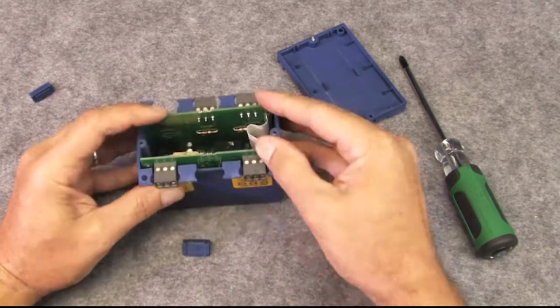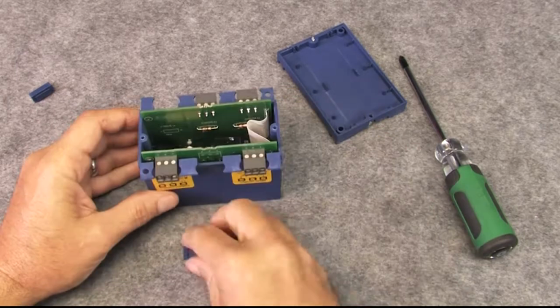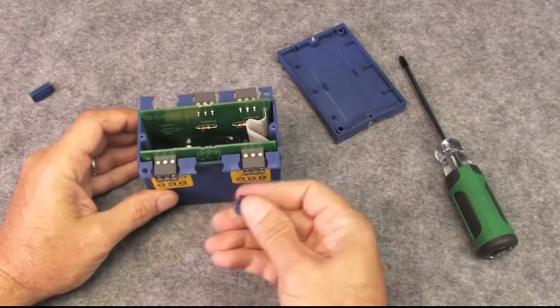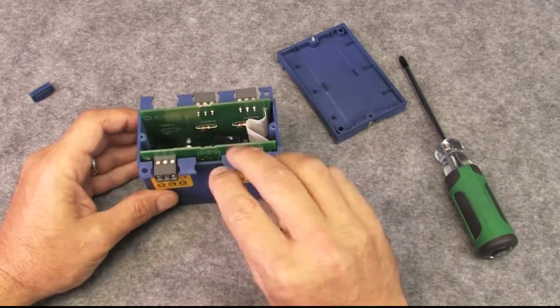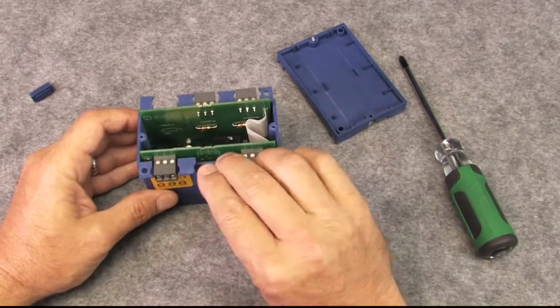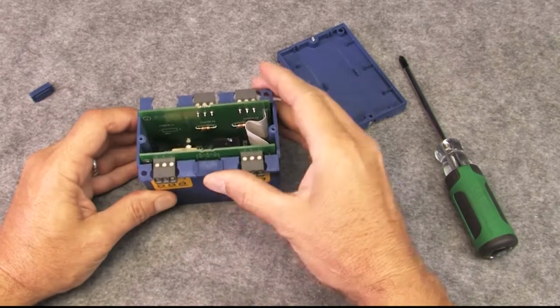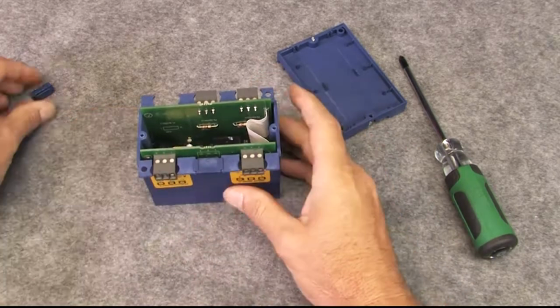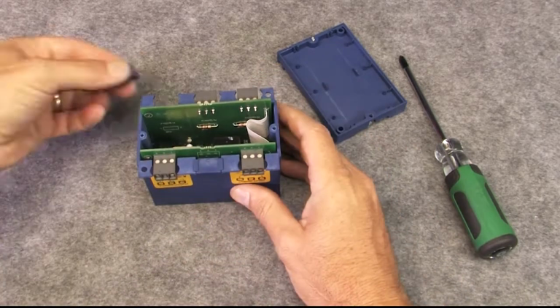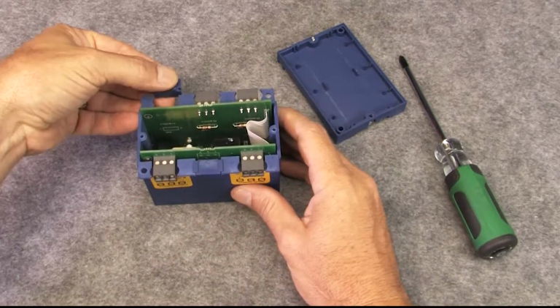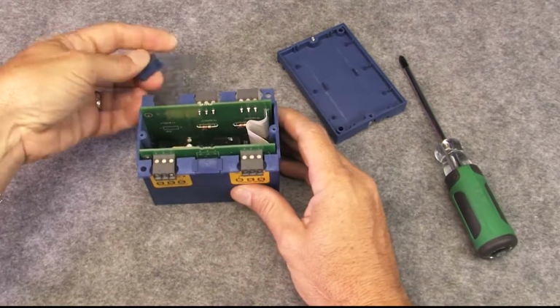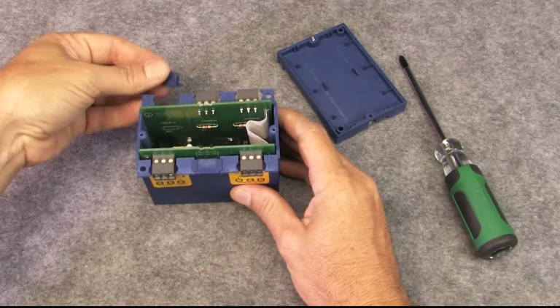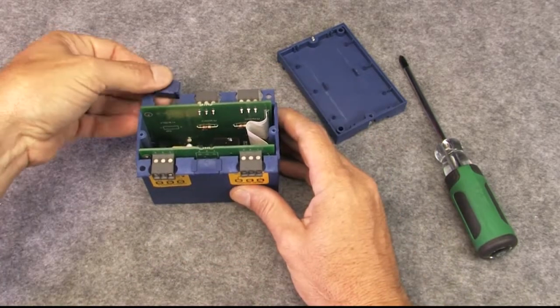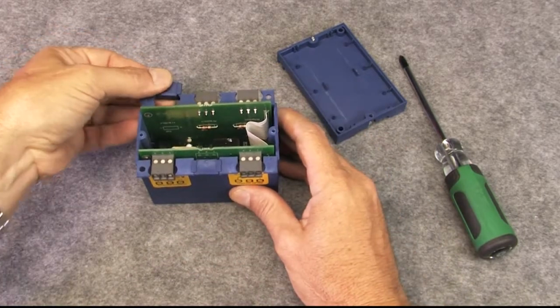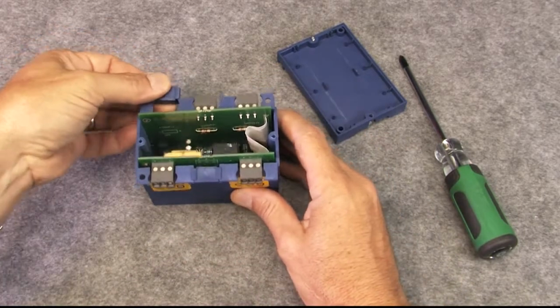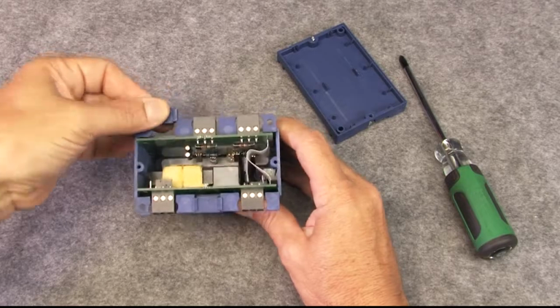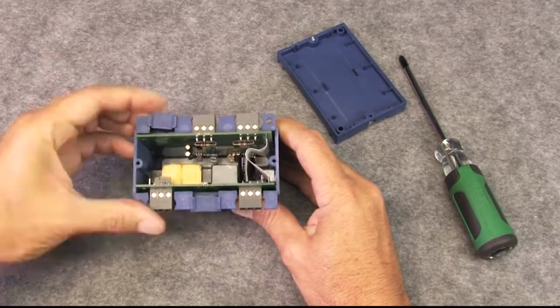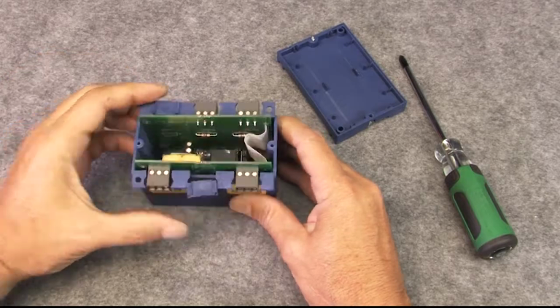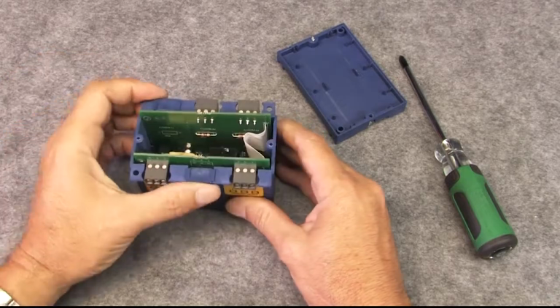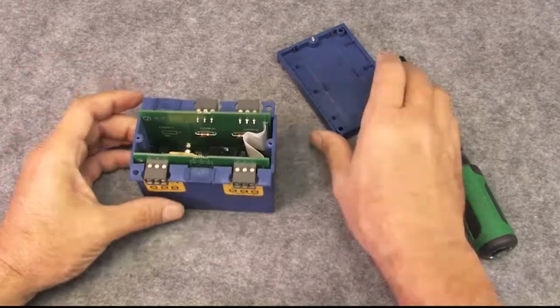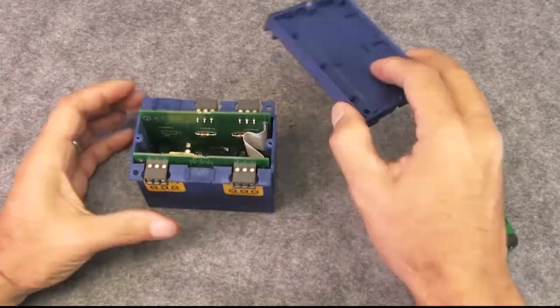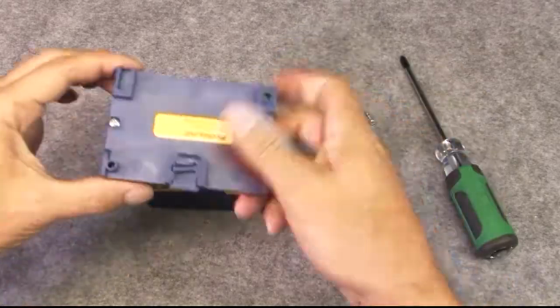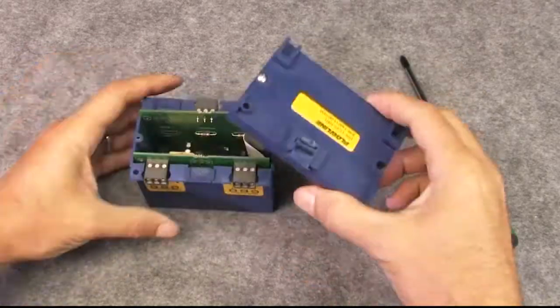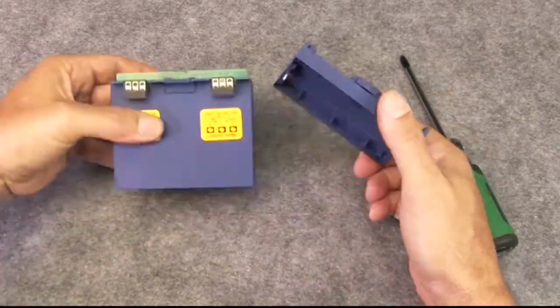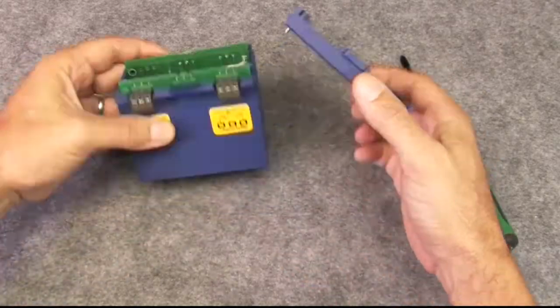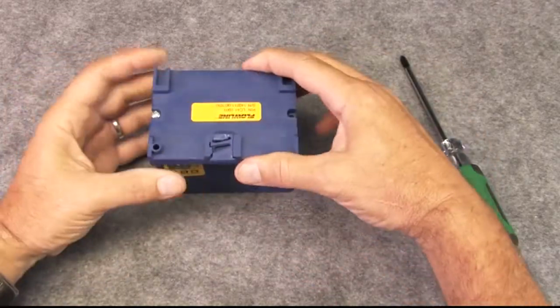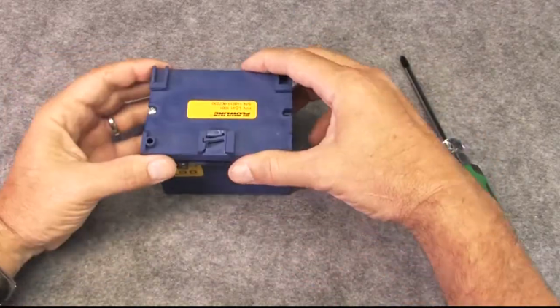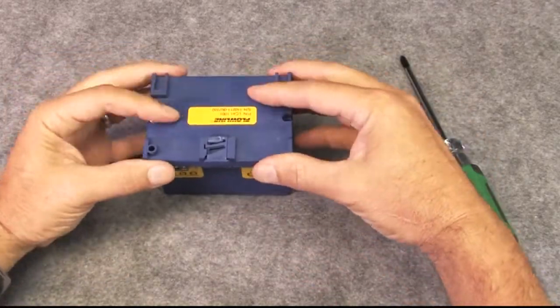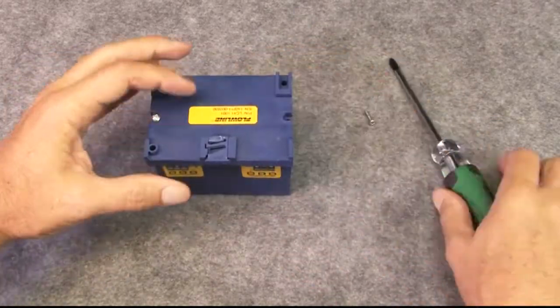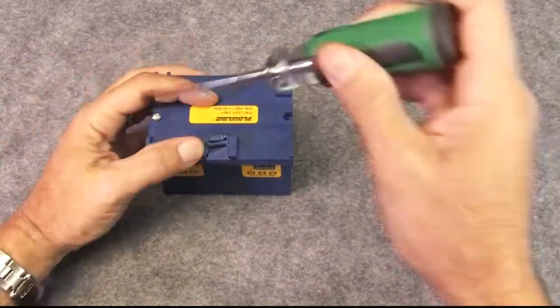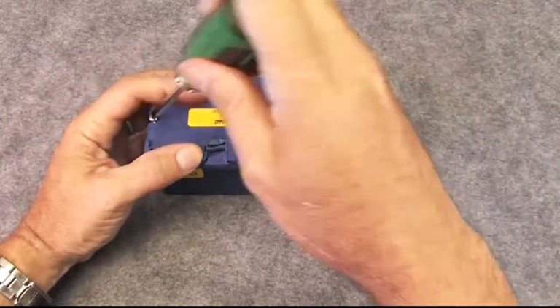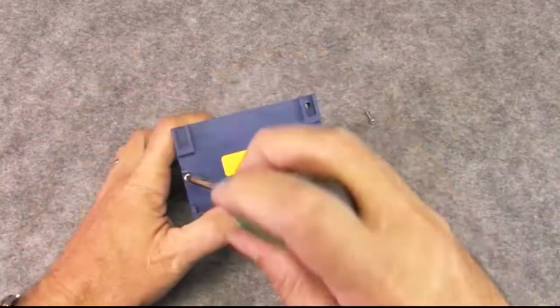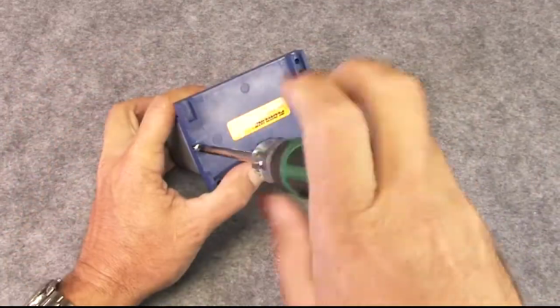Make sure you didn't lose any of the inserts for the unused holes in the housing, and screw the back on. That's it.